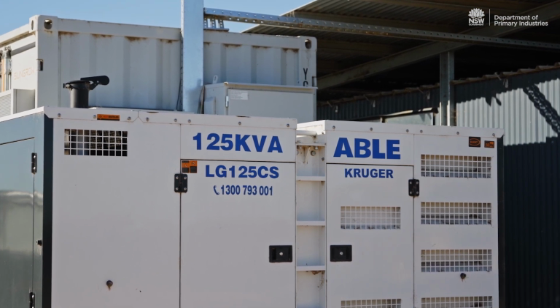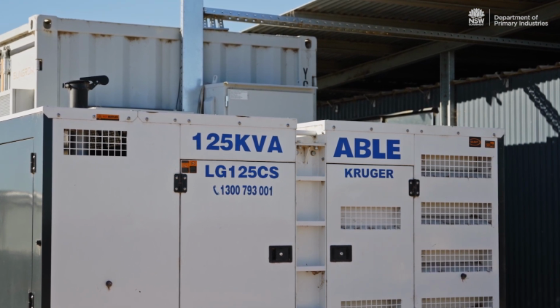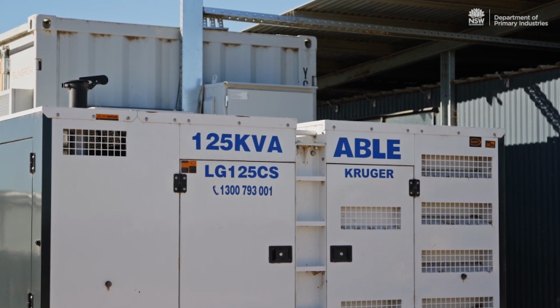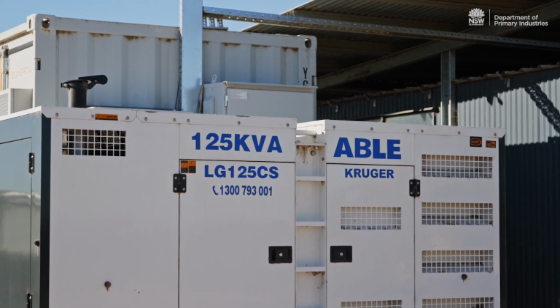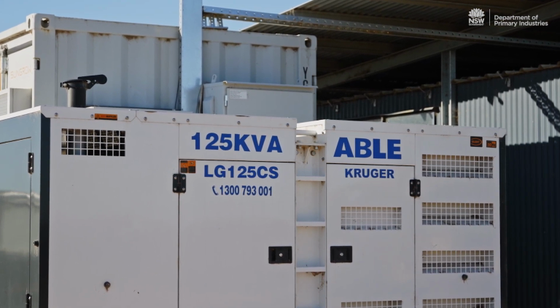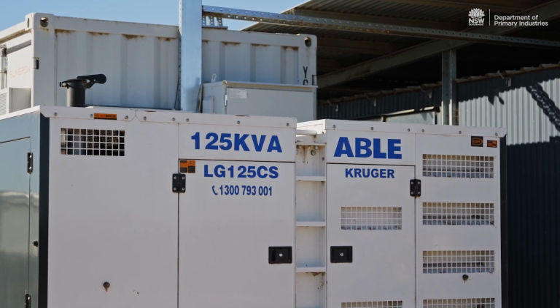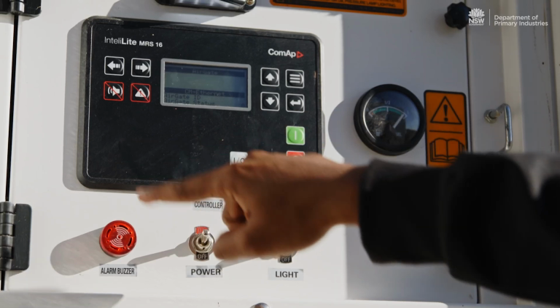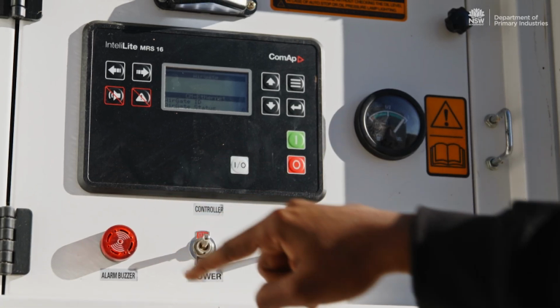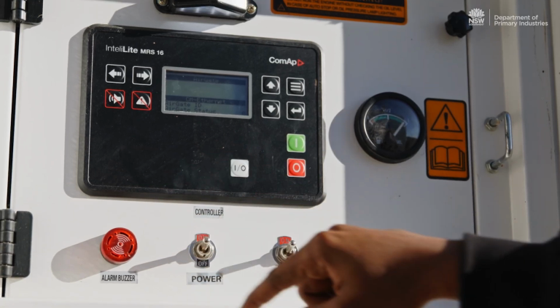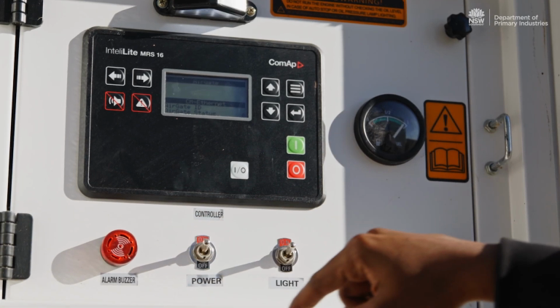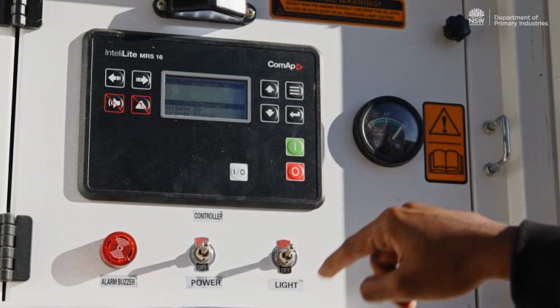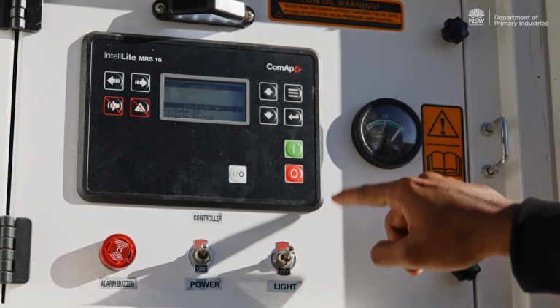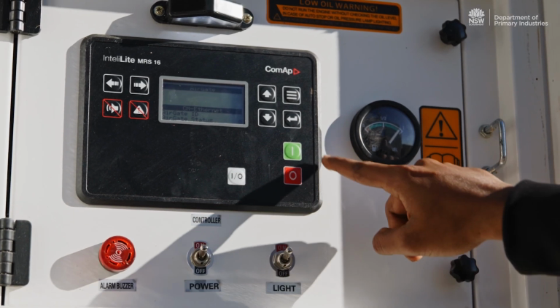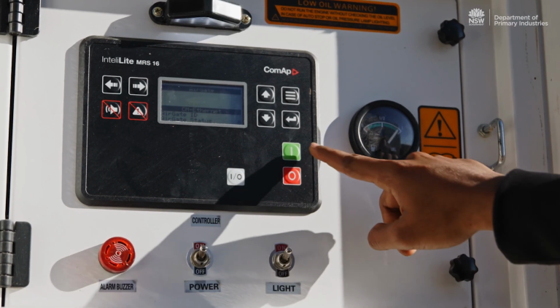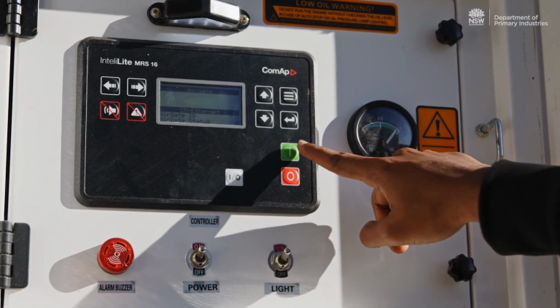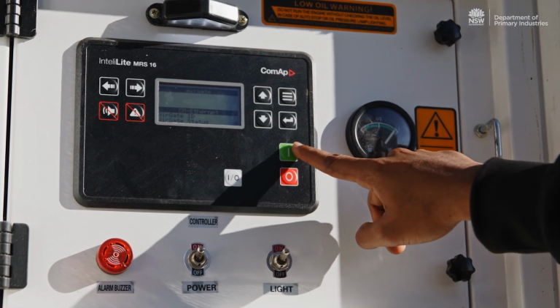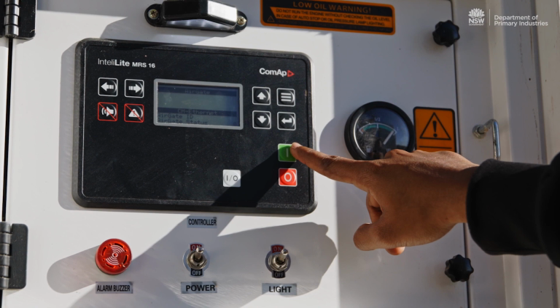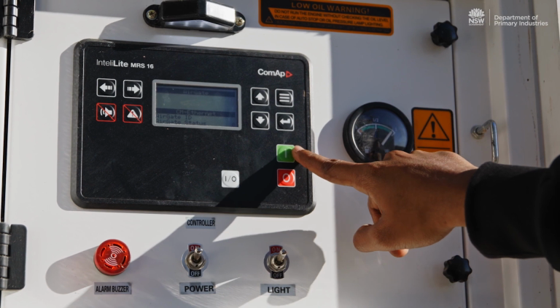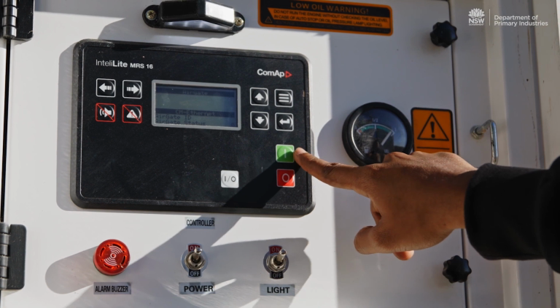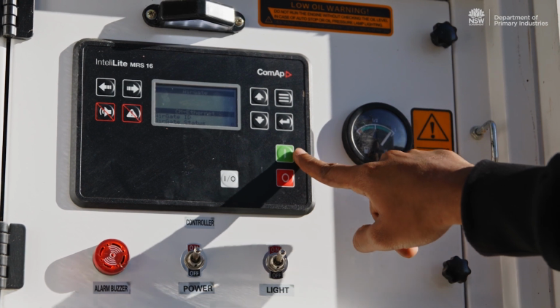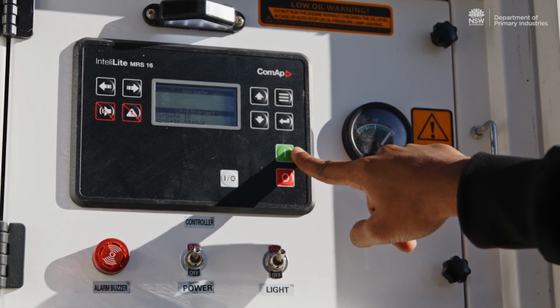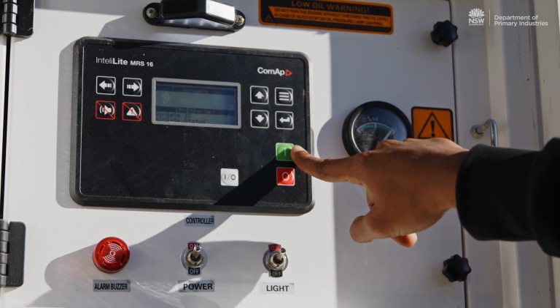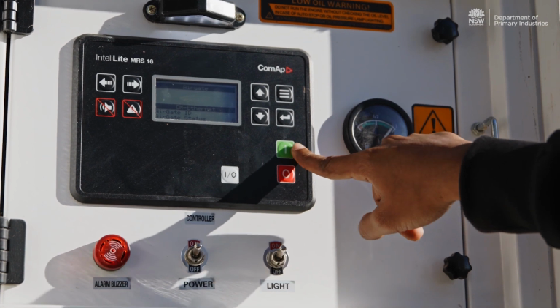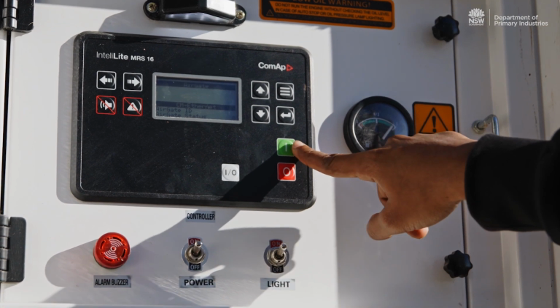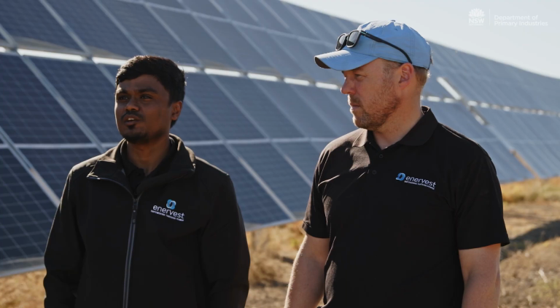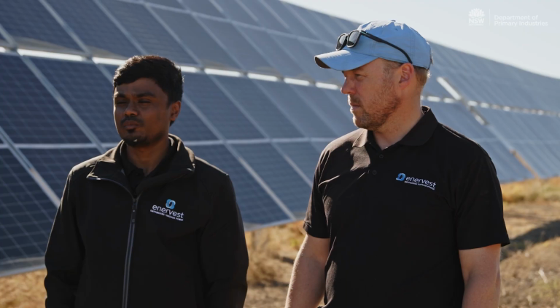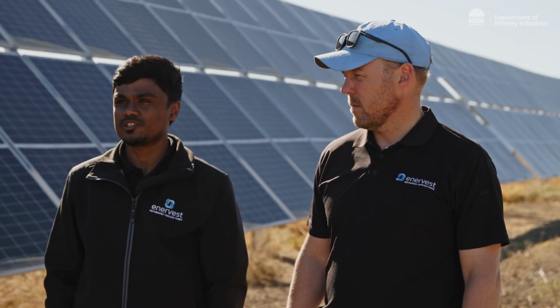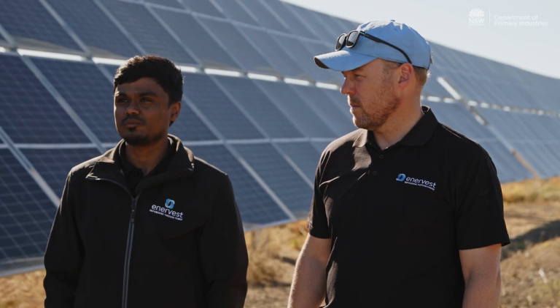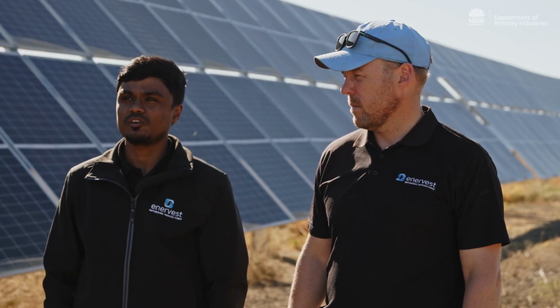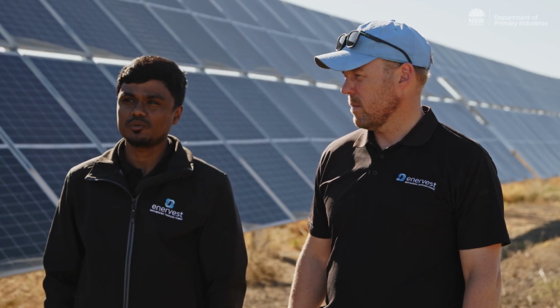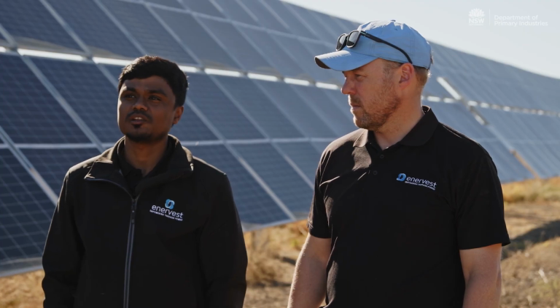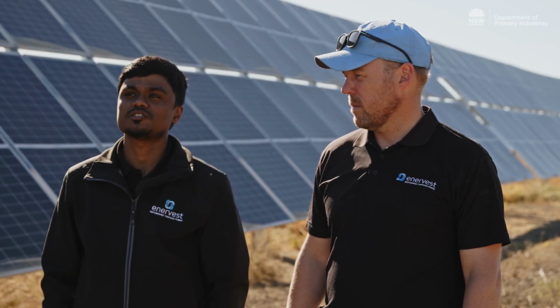Once the battery and everything is full, we'll have the site completely operational on renewable energy.